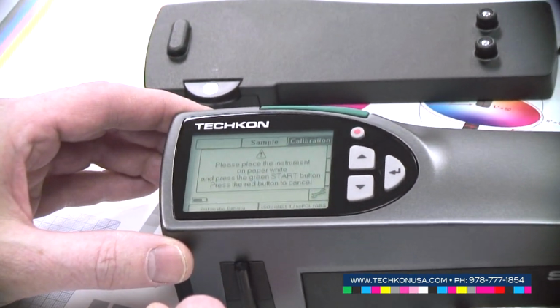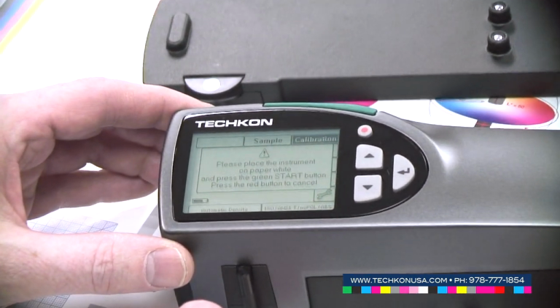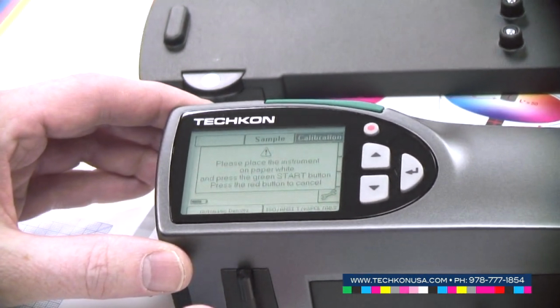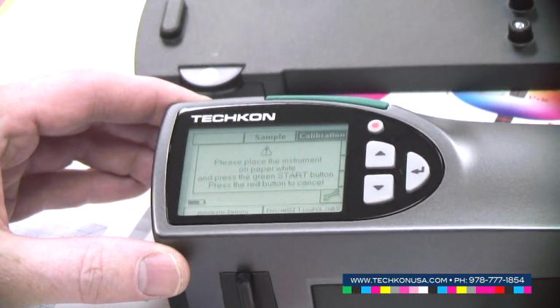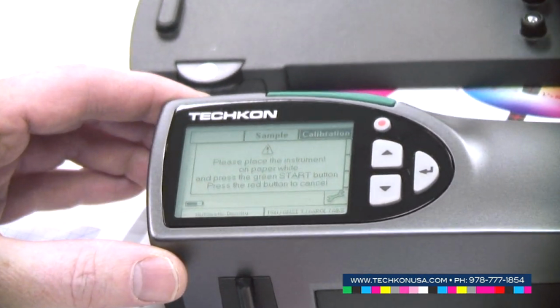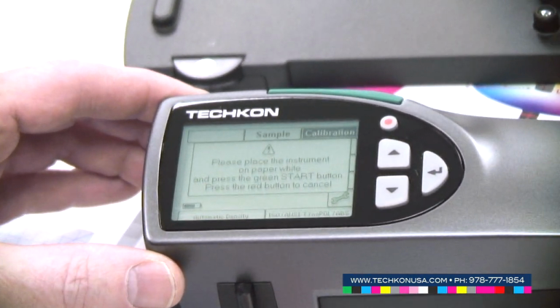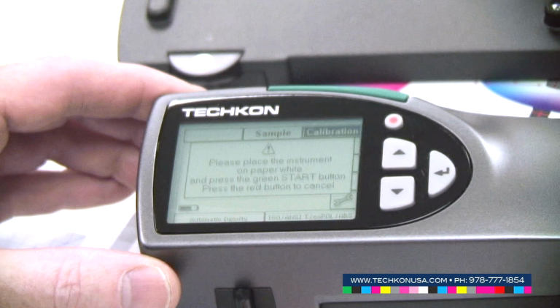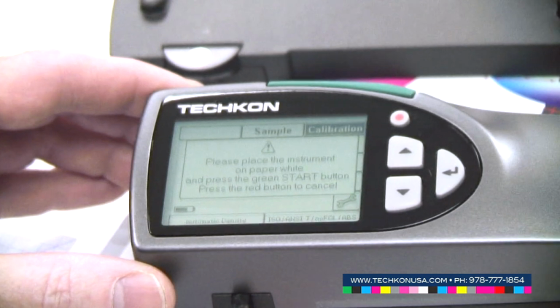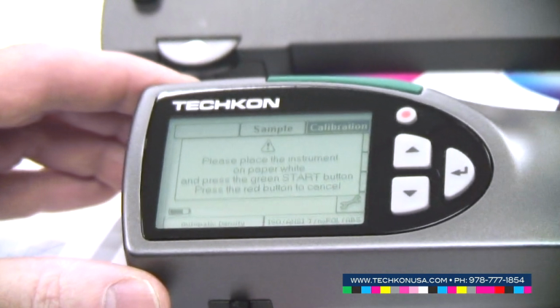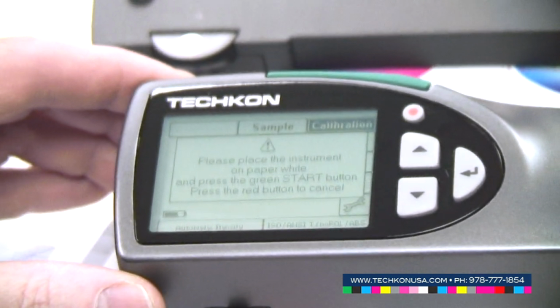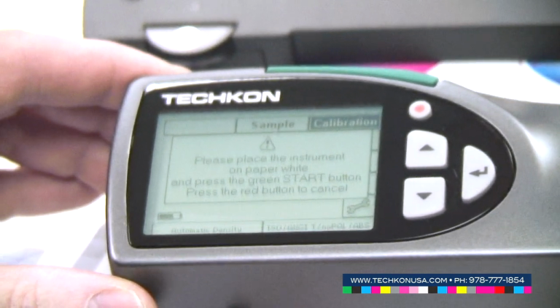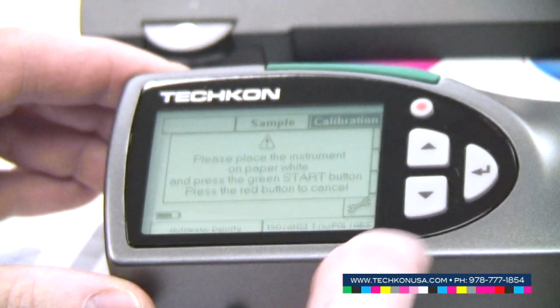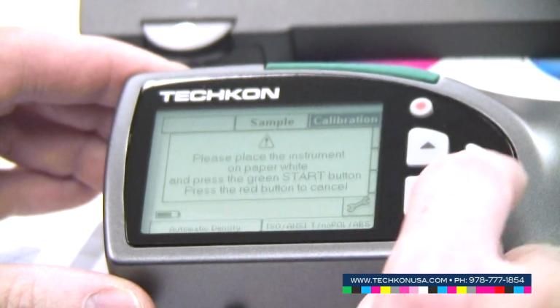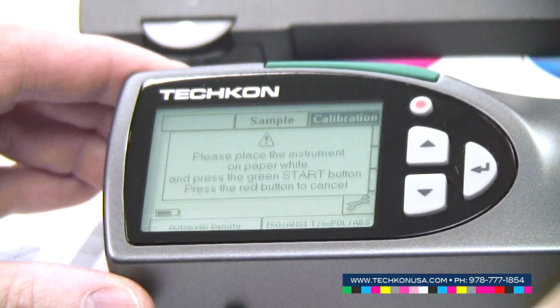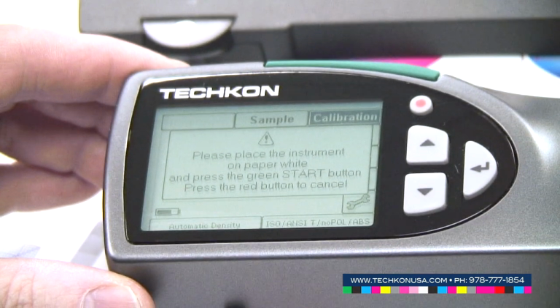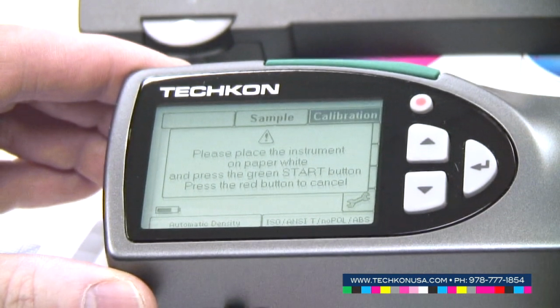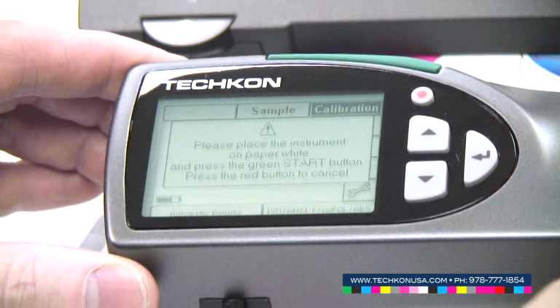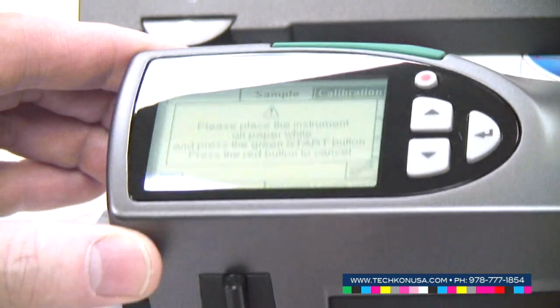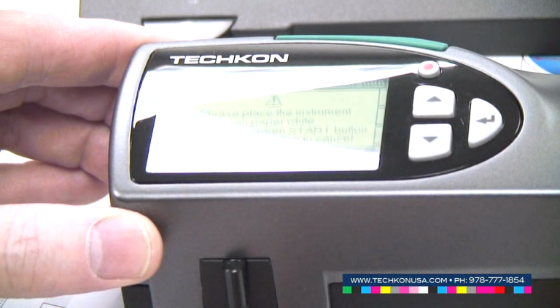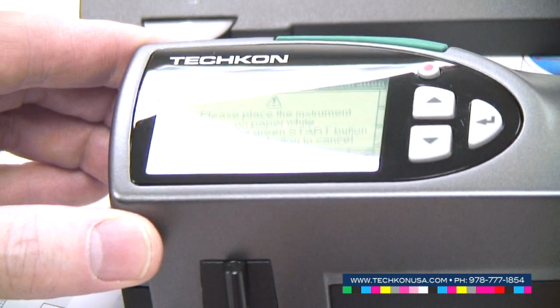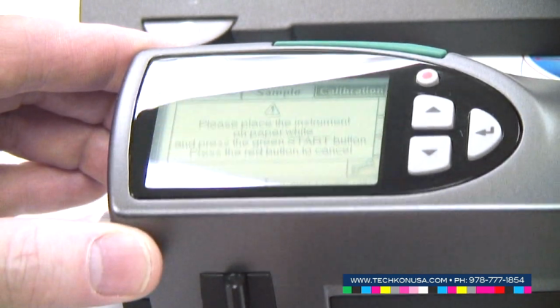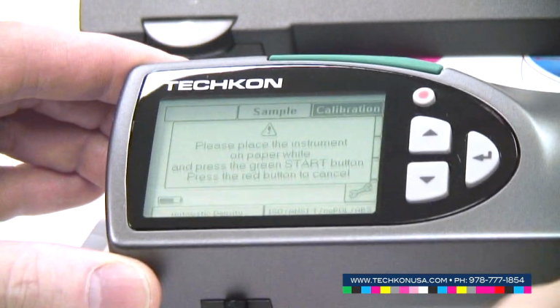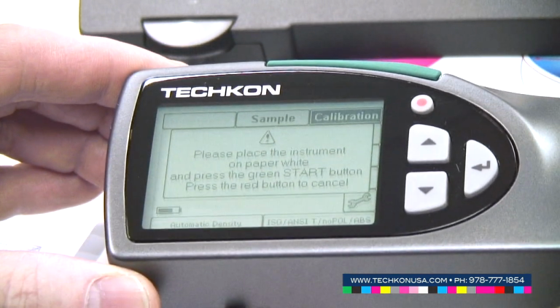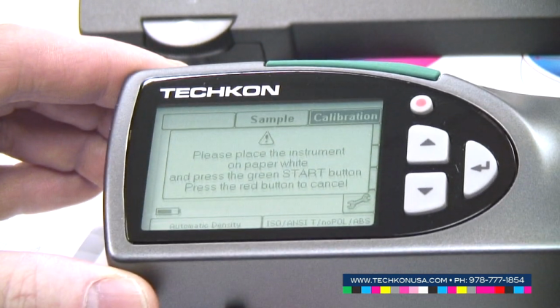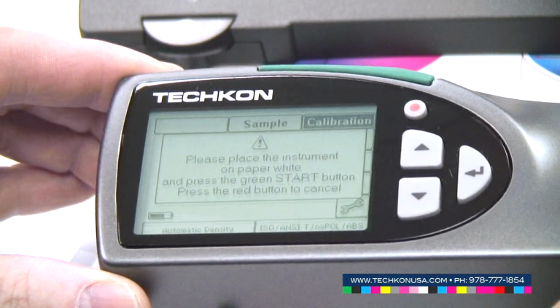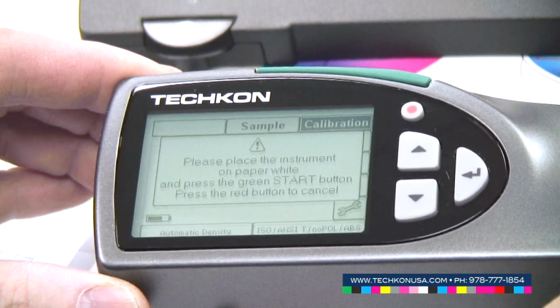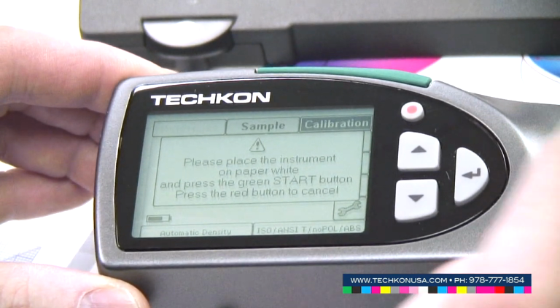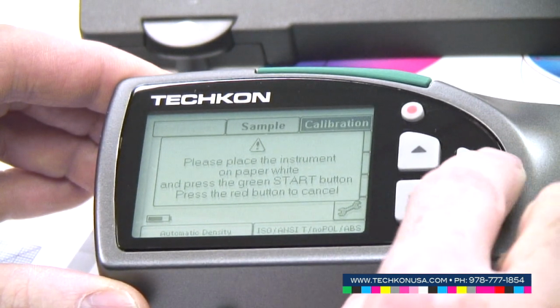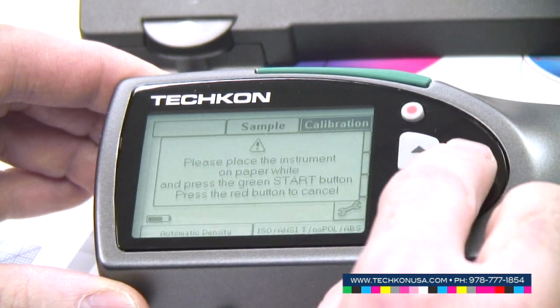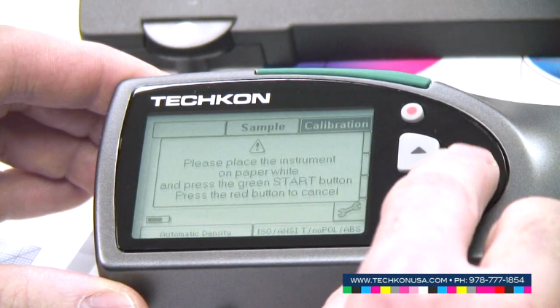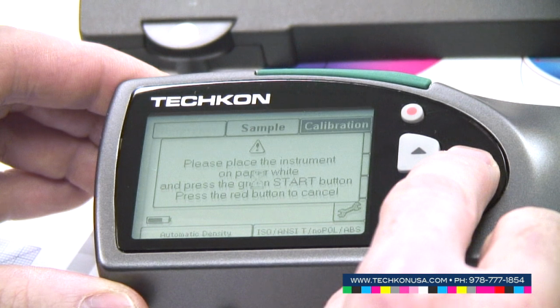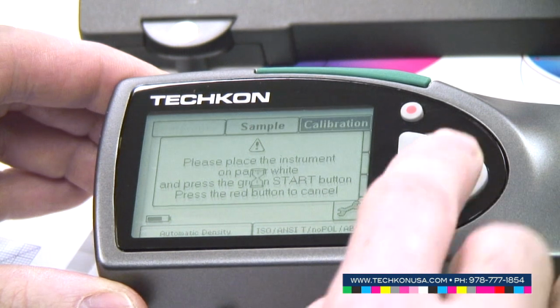Please put the instrument on paperwhite and press the enter button to make a paperwhite calibration.